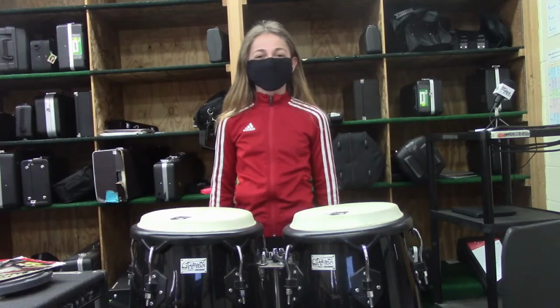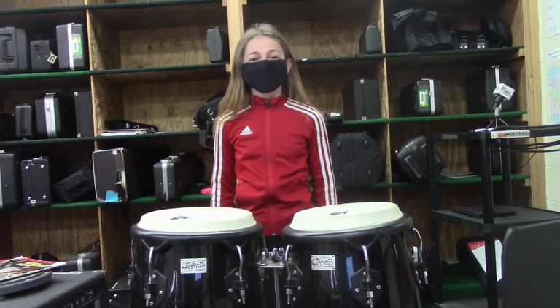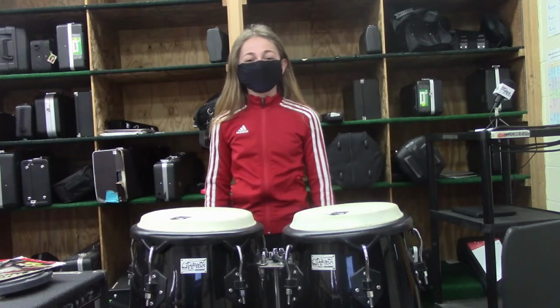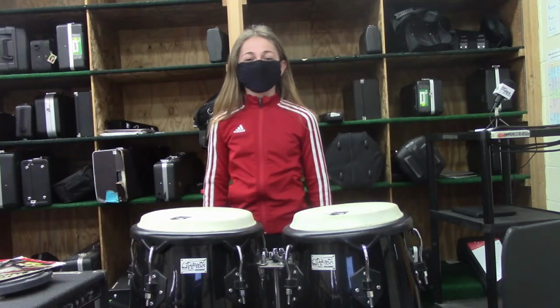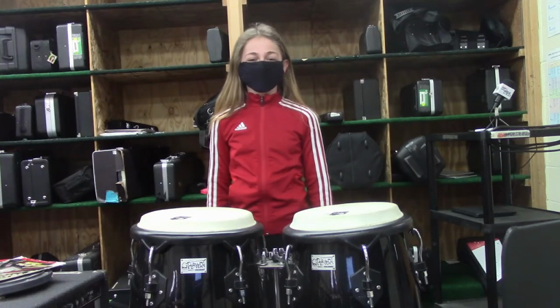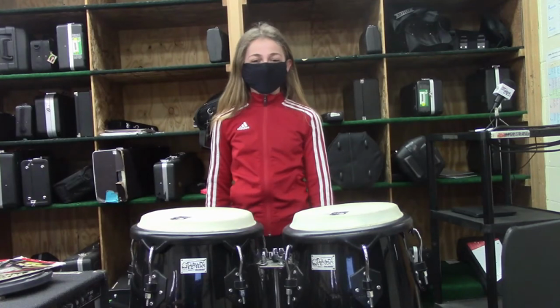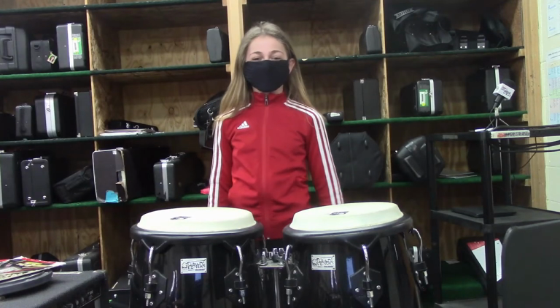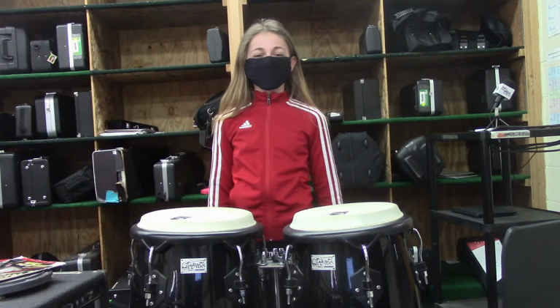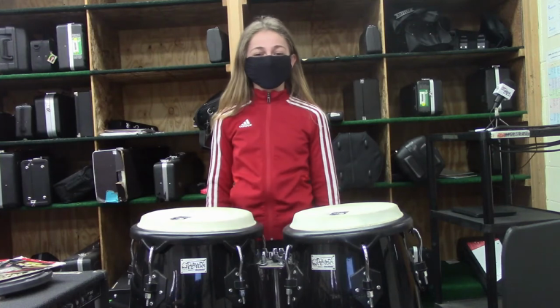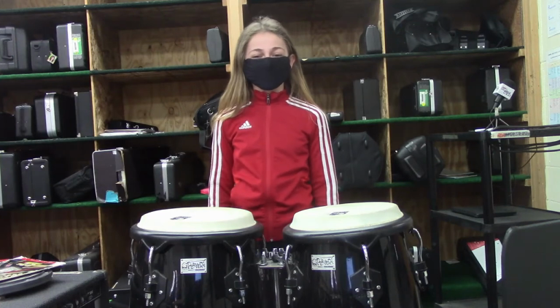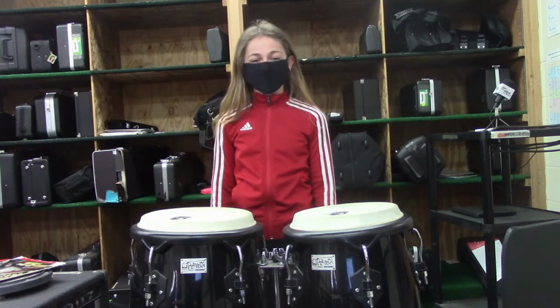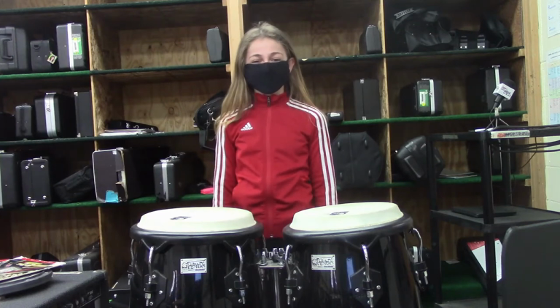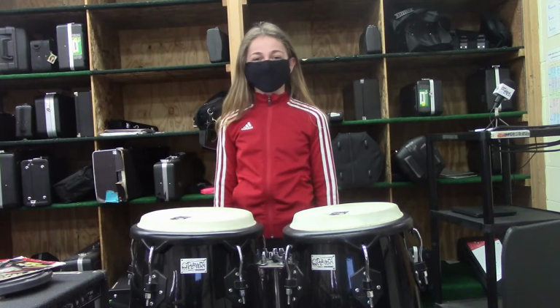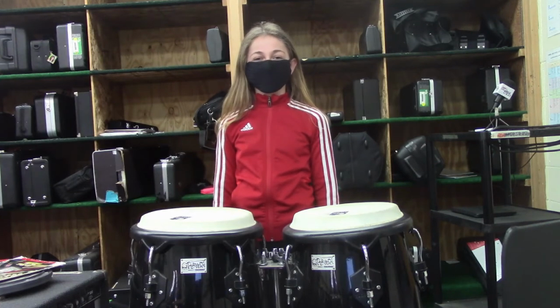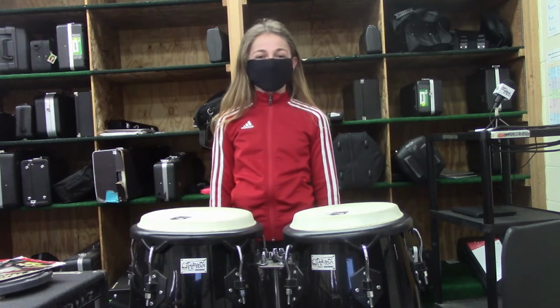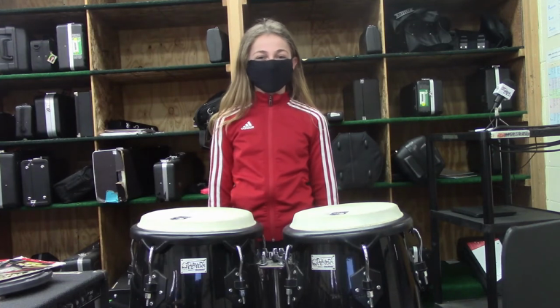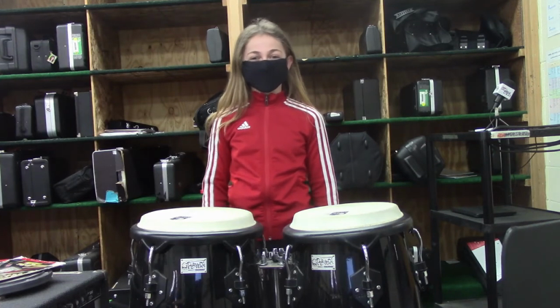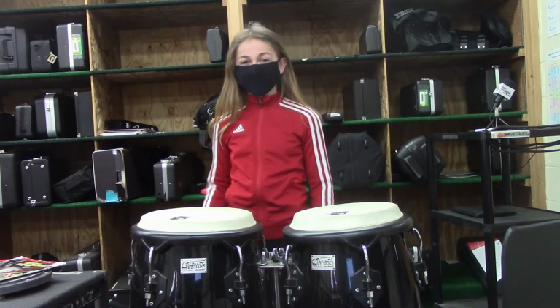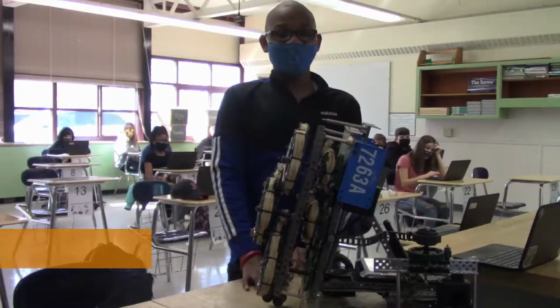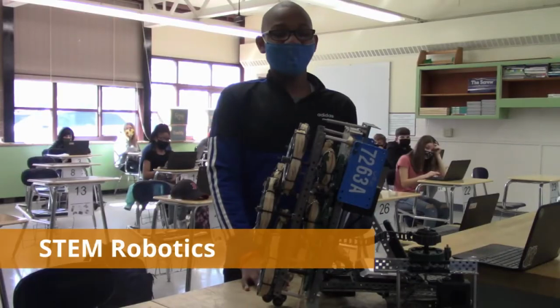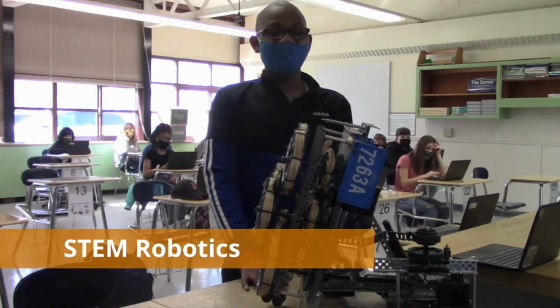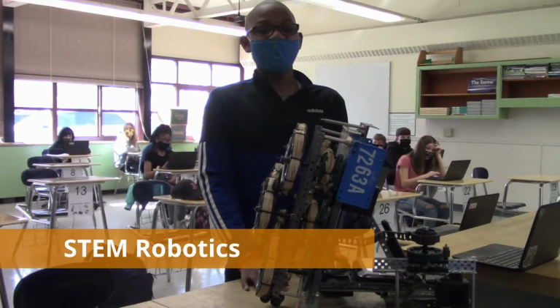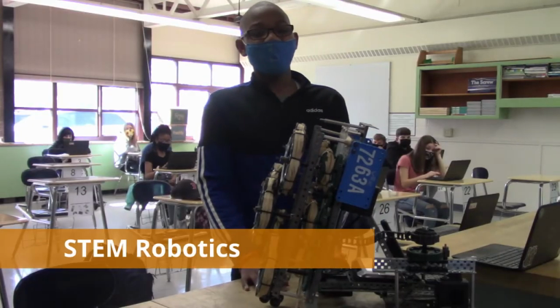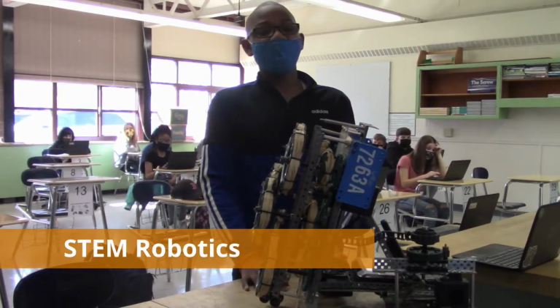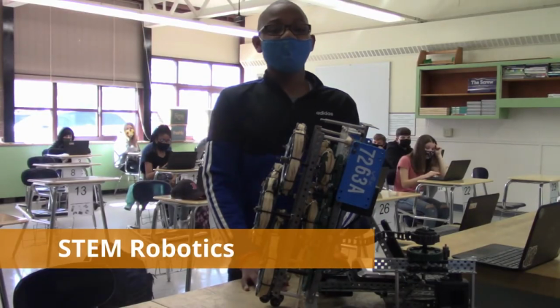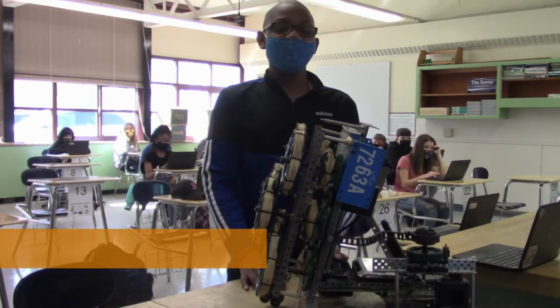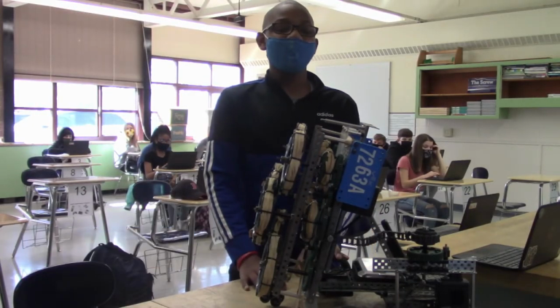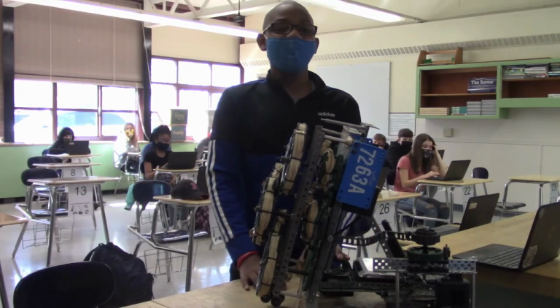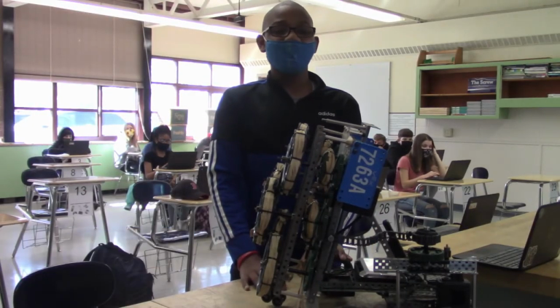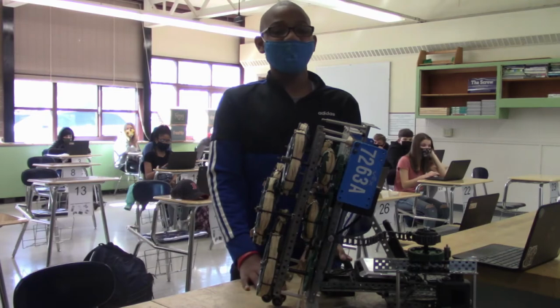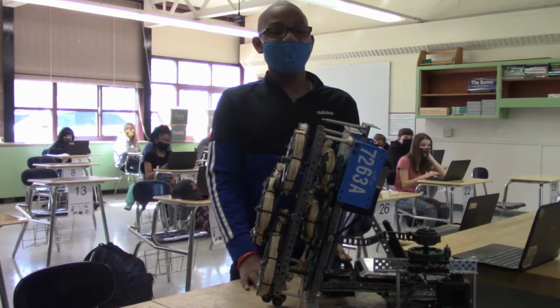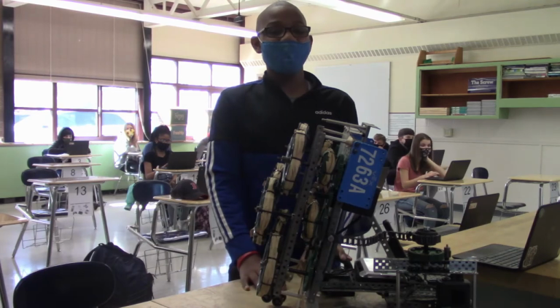This is the band room. If you play an instrument next year, you'll be coming here. In STEM you'll be able to do pretty cool projects like robotics.